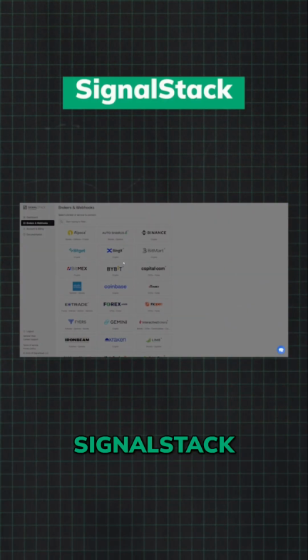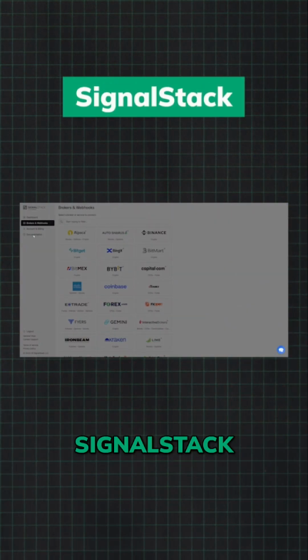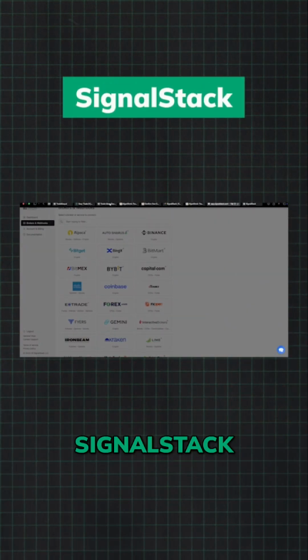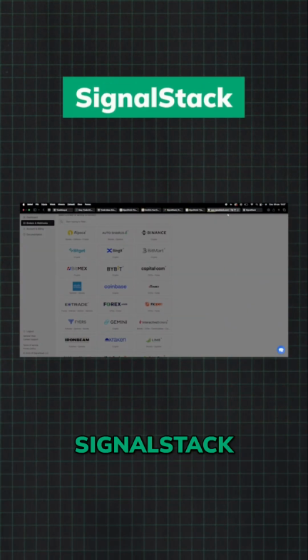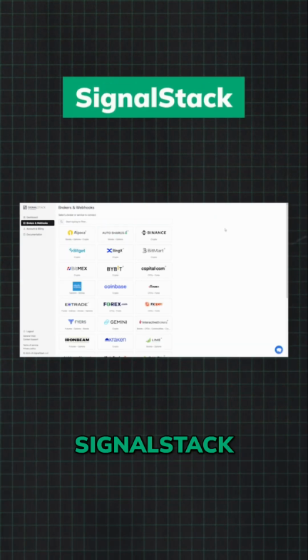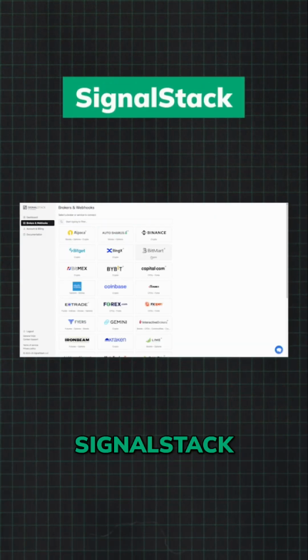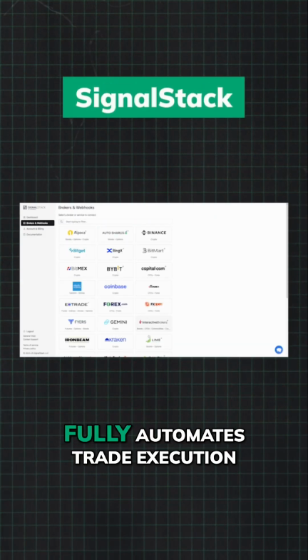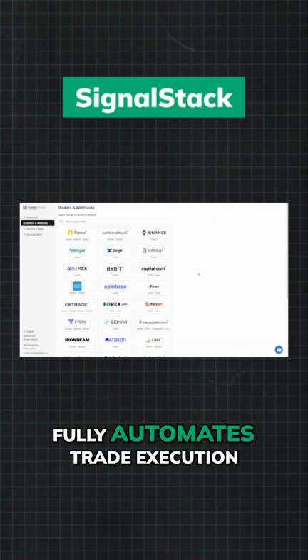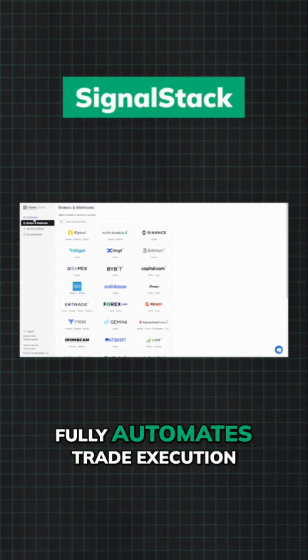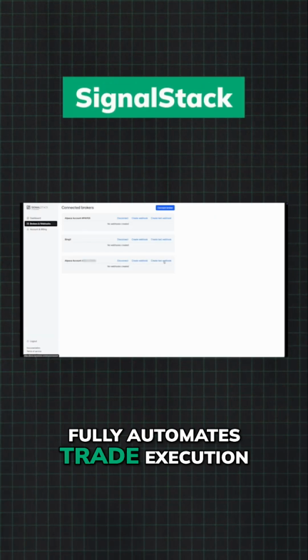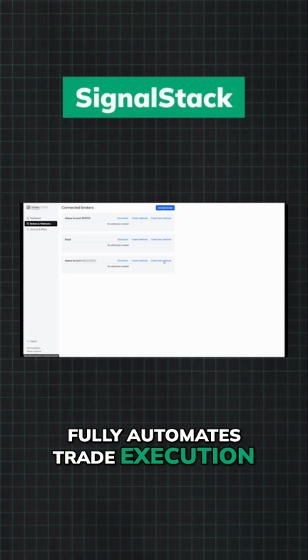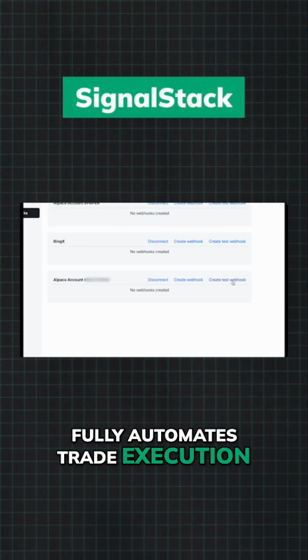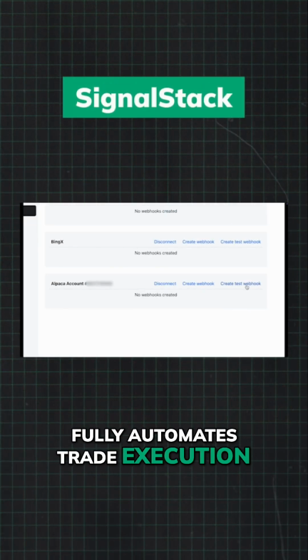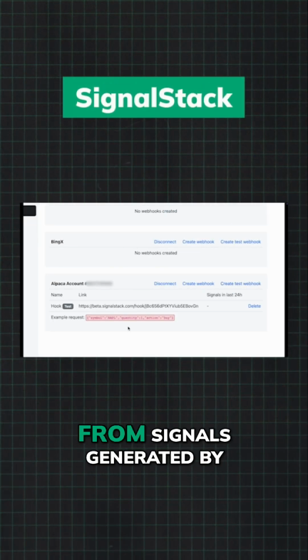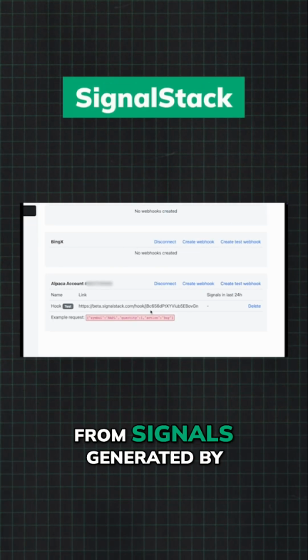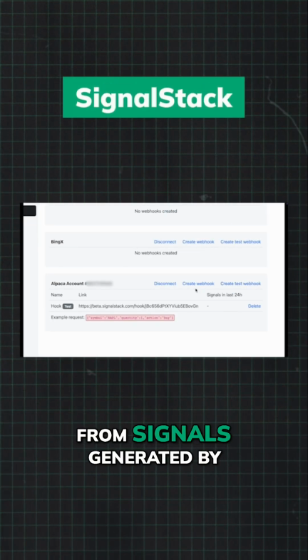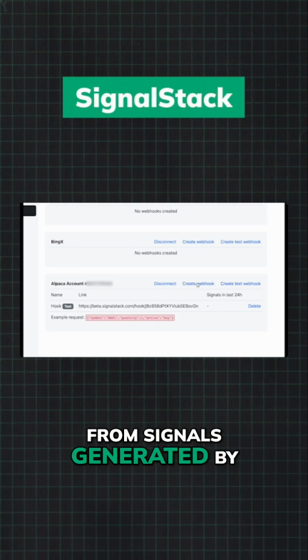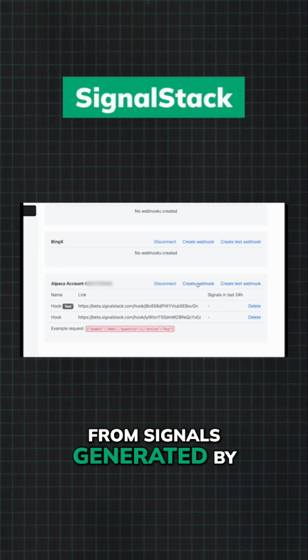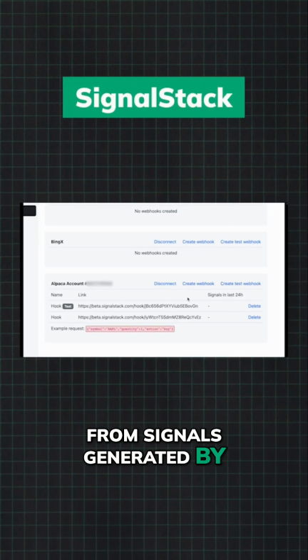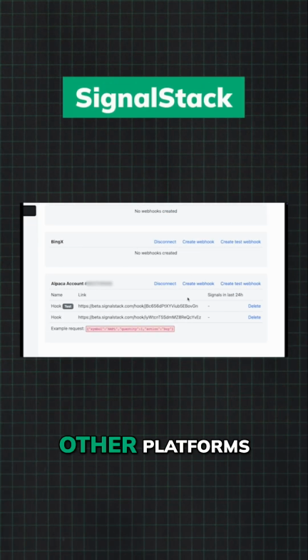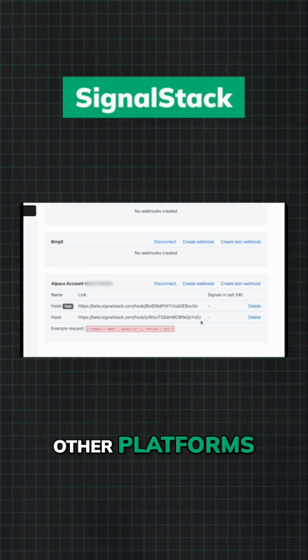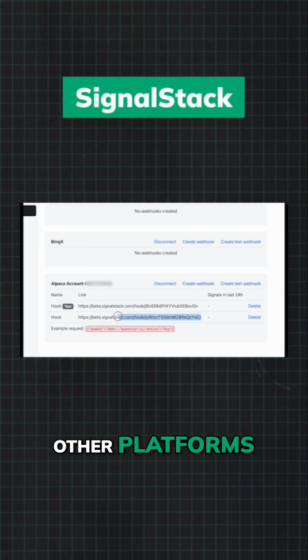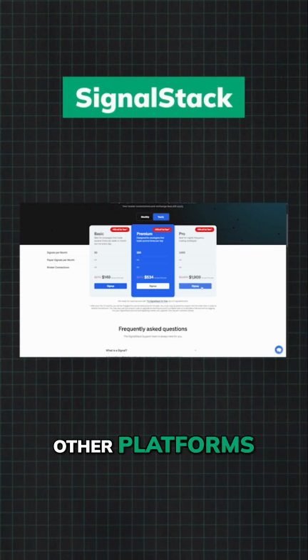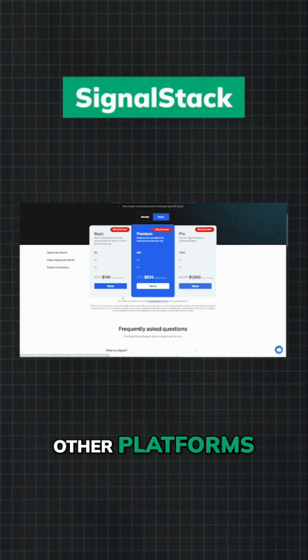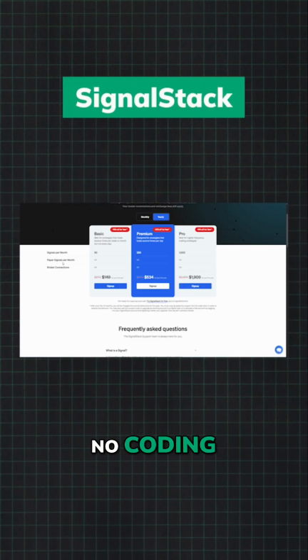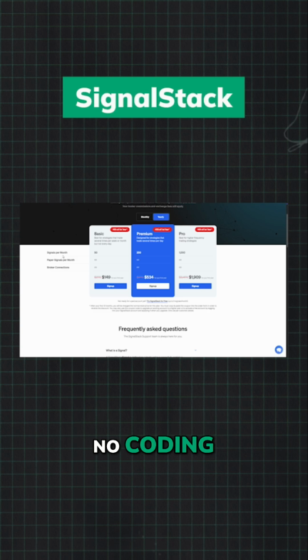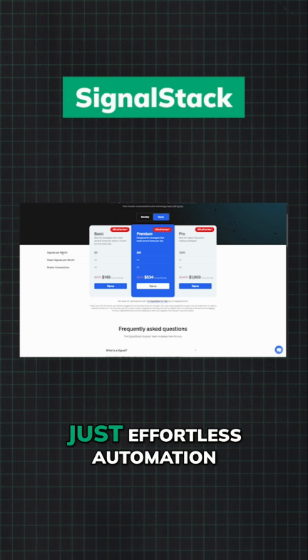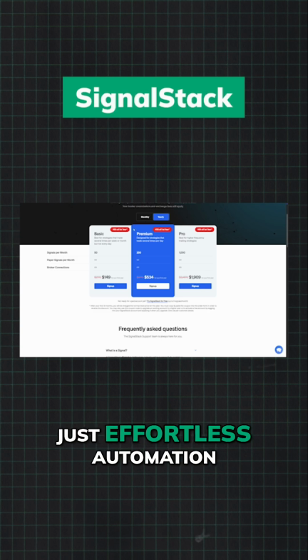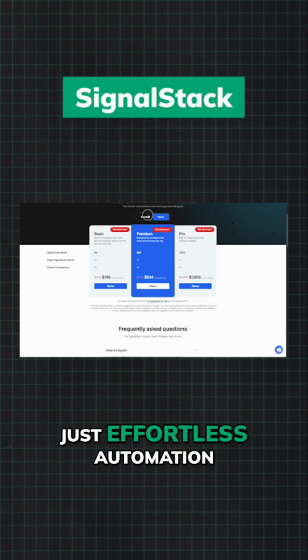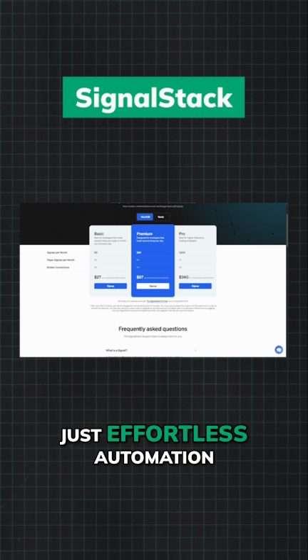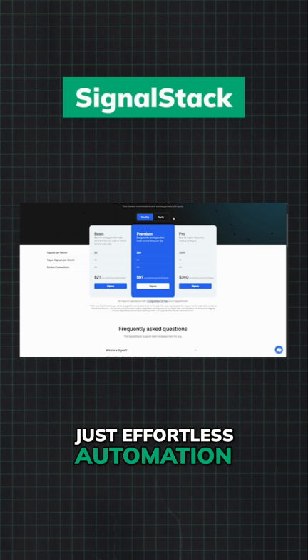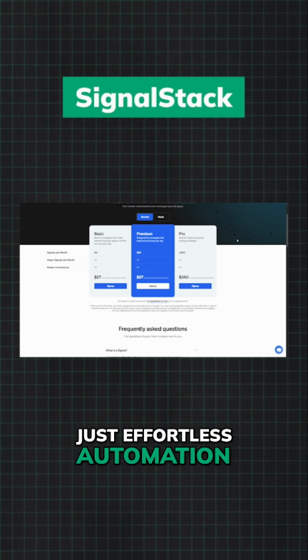SignalStack fully automates trade execution from signals generated by other platforms. No coding, just effortless automation.